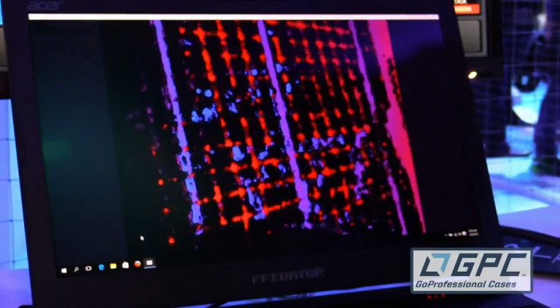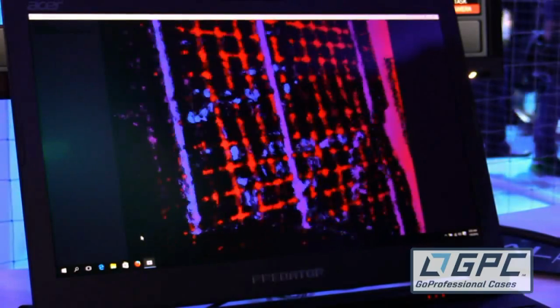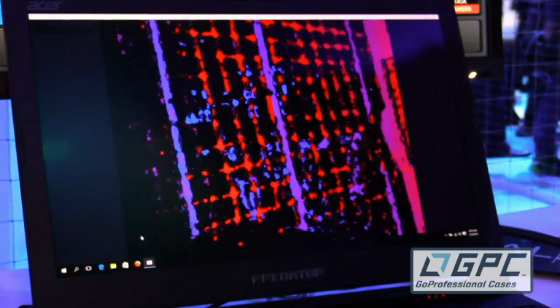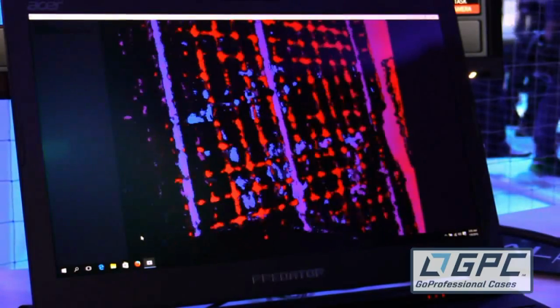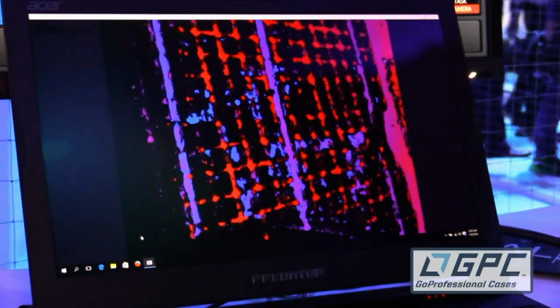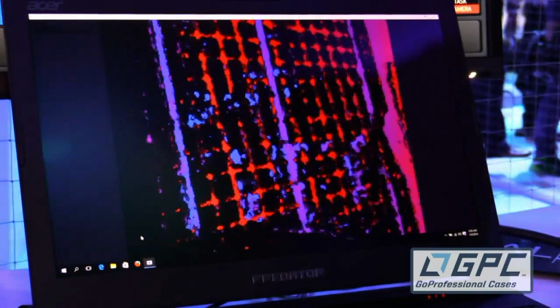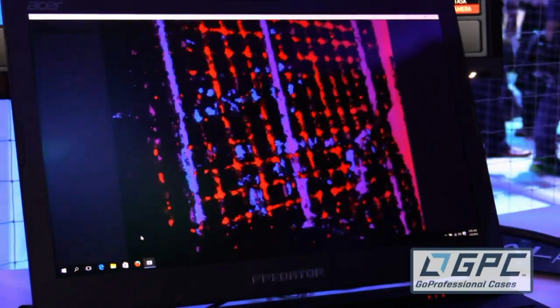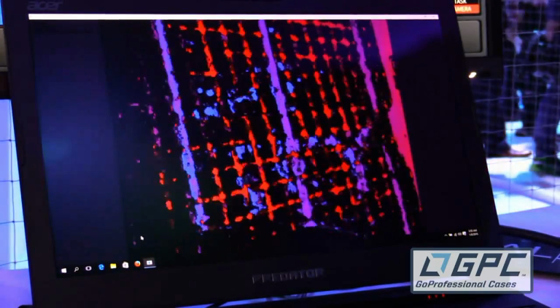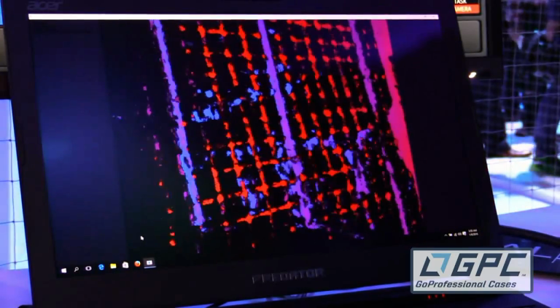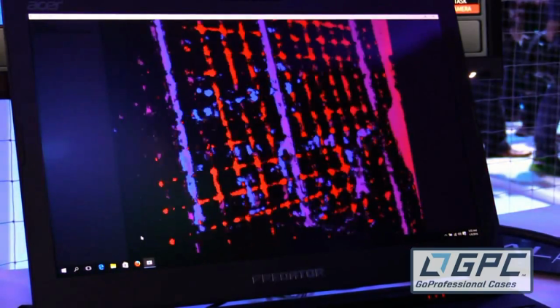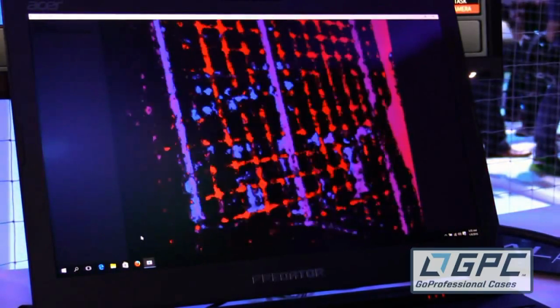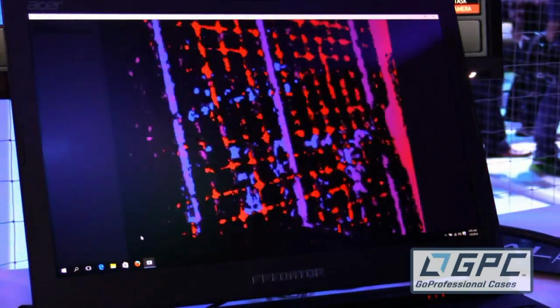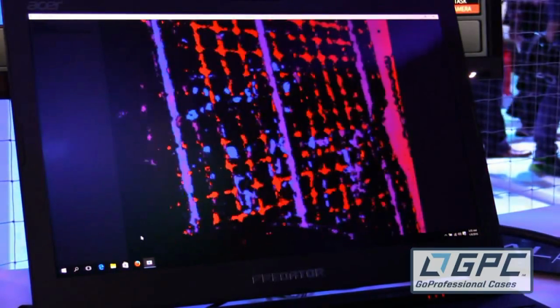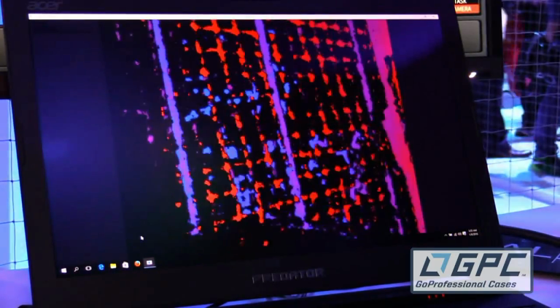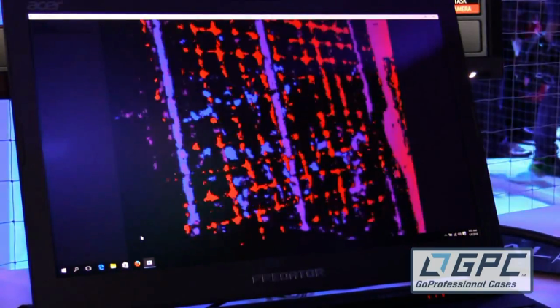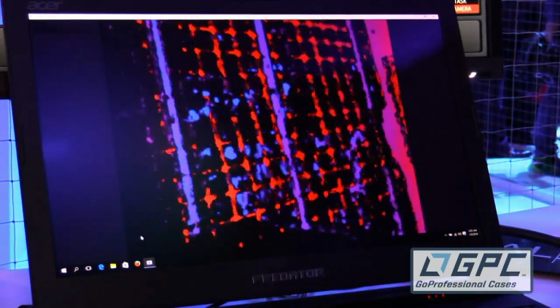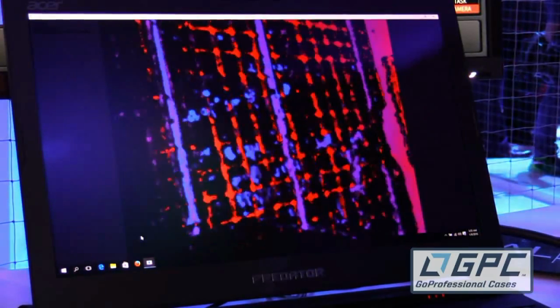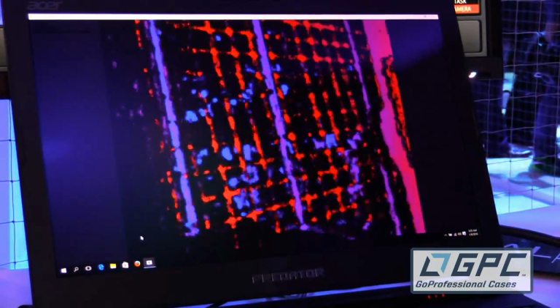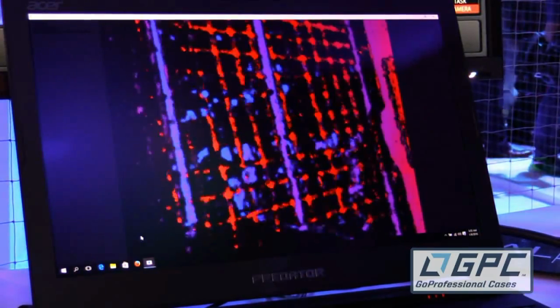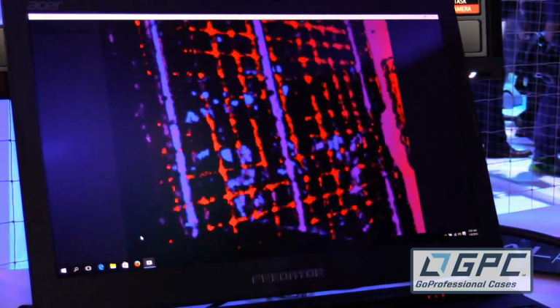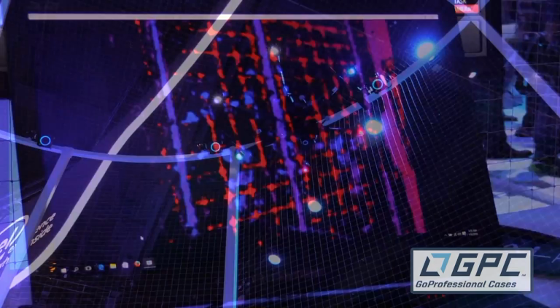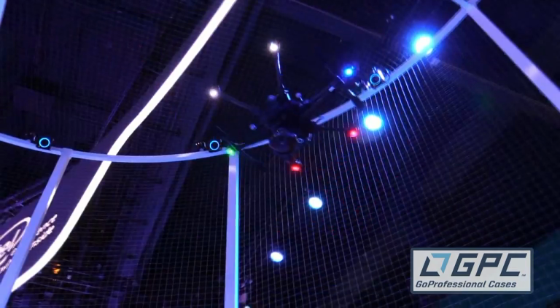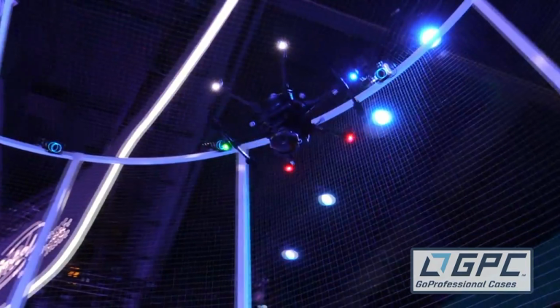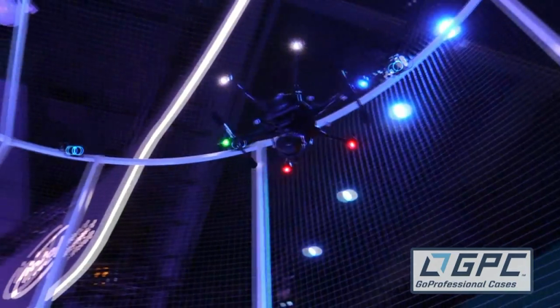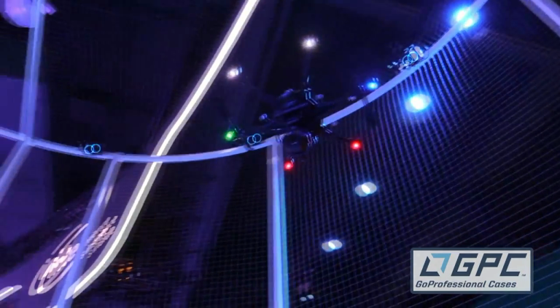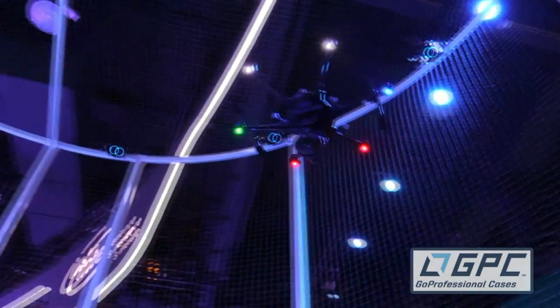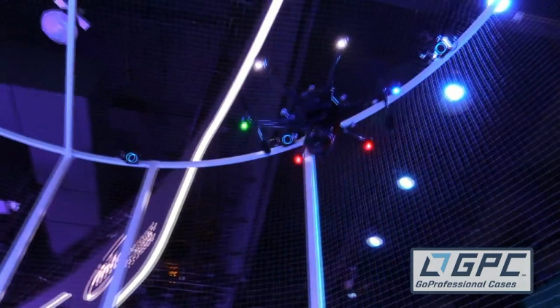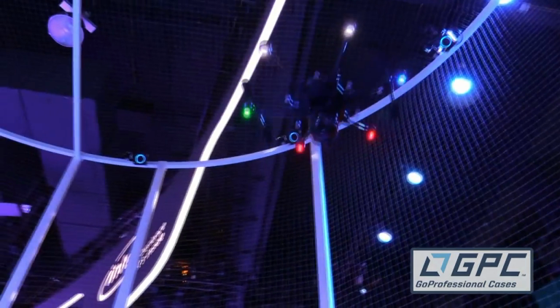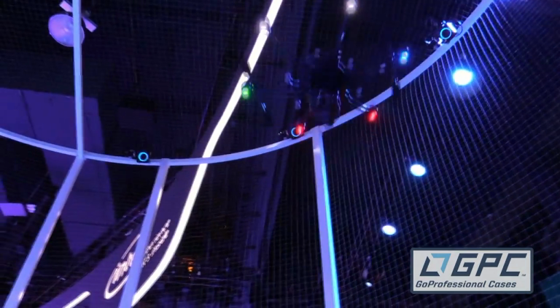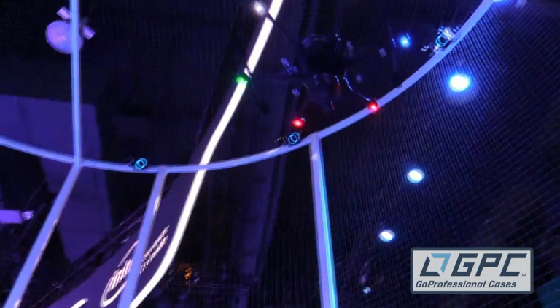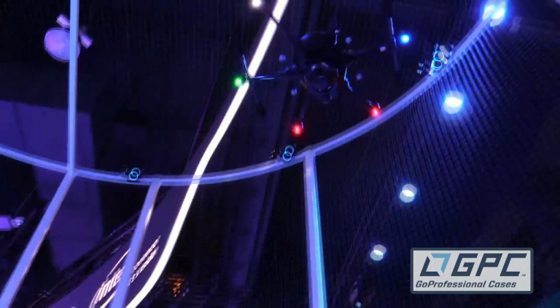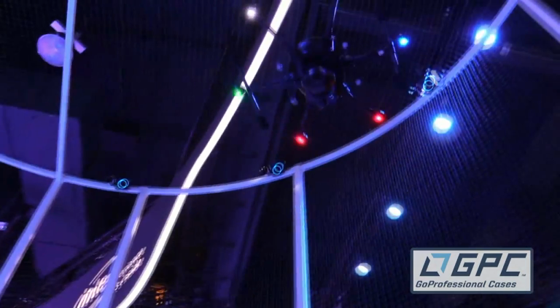It'll dodge the netting and all that stuff? Absolutely, yes, absolutely. That is really impressive.